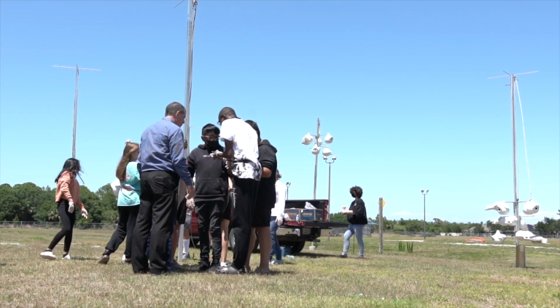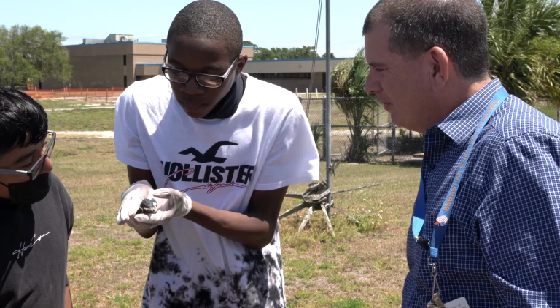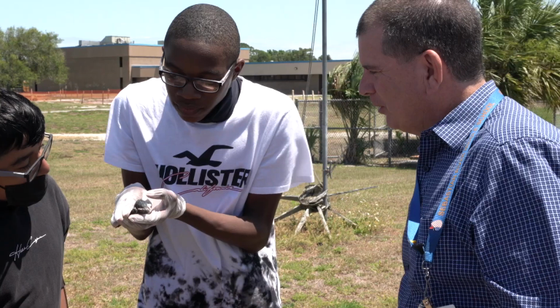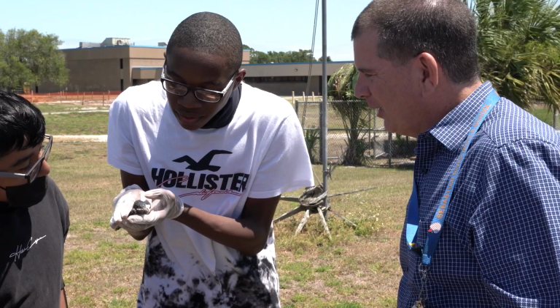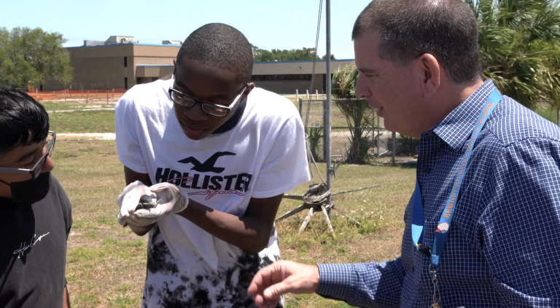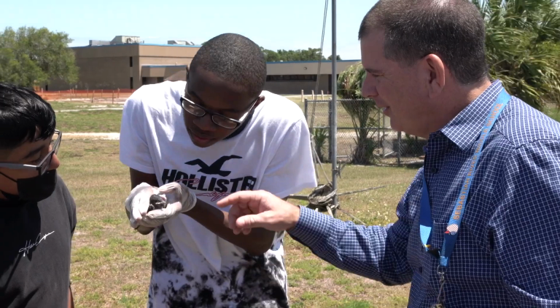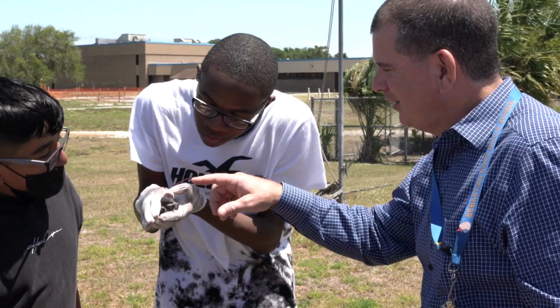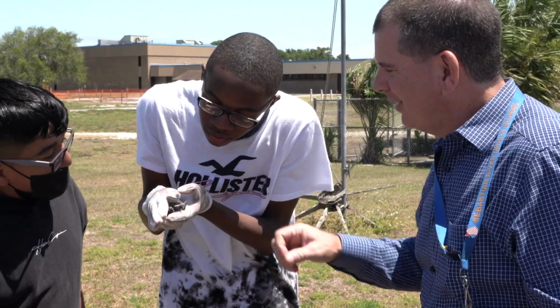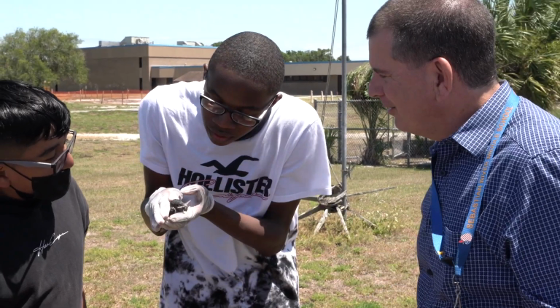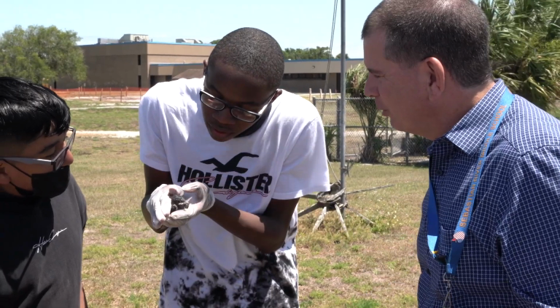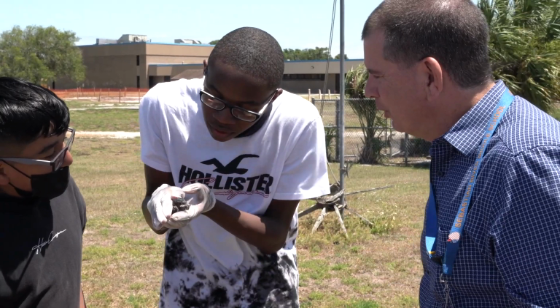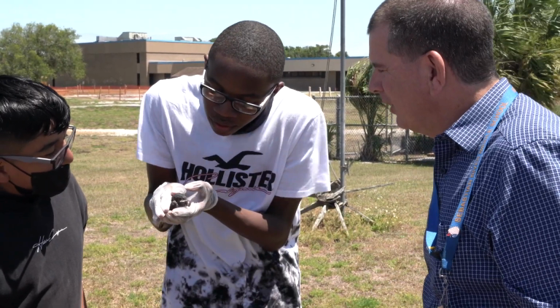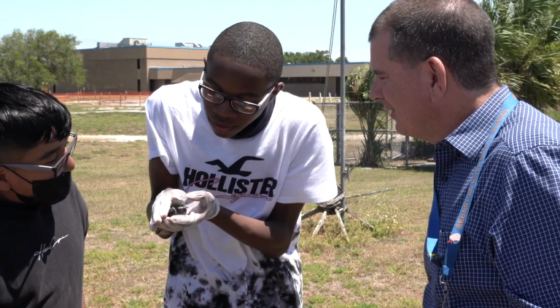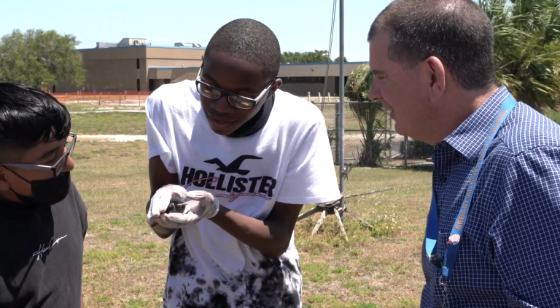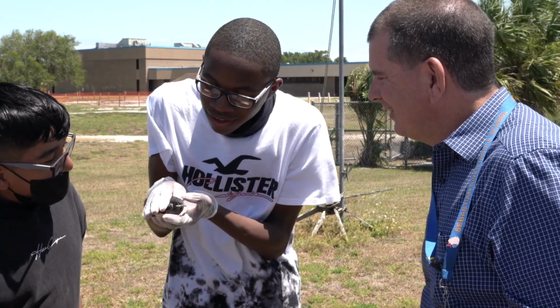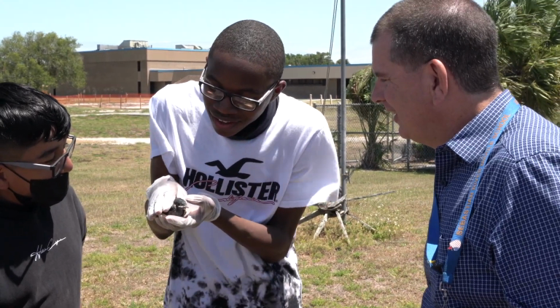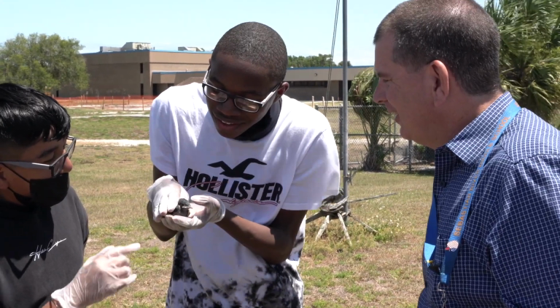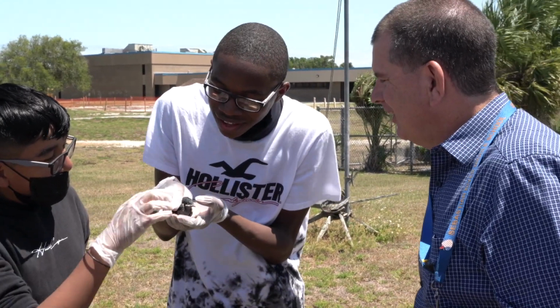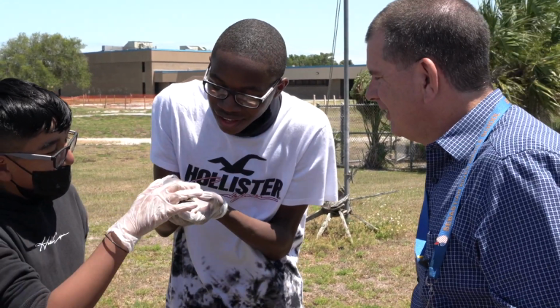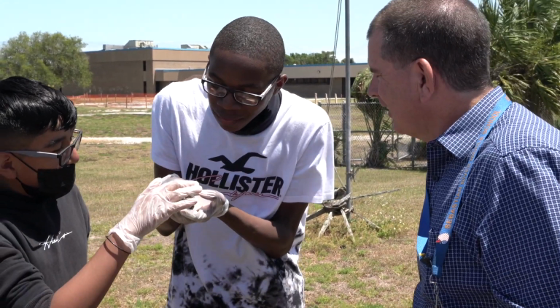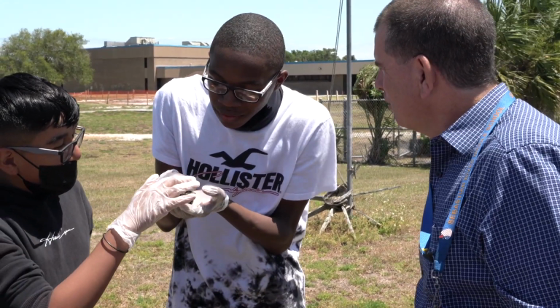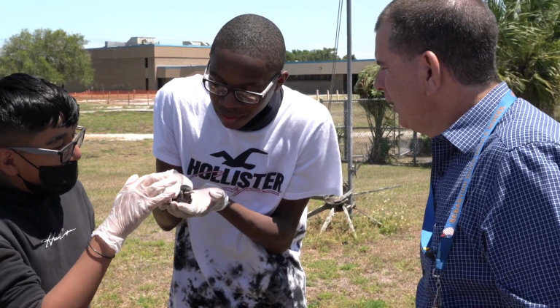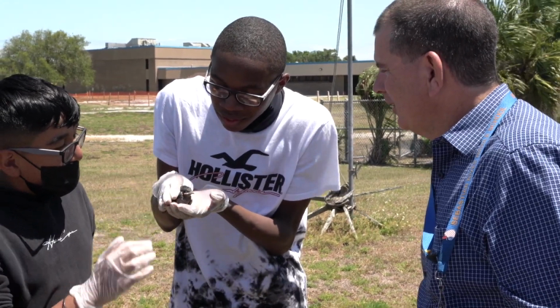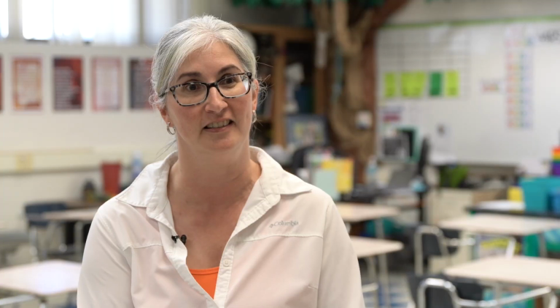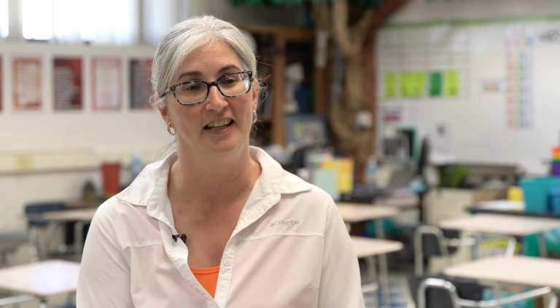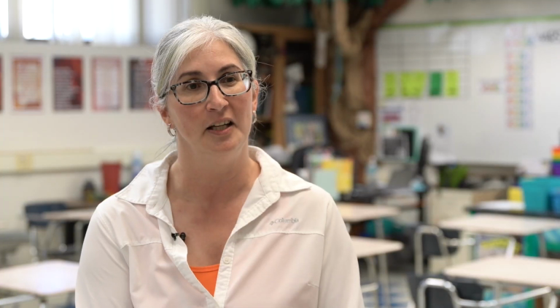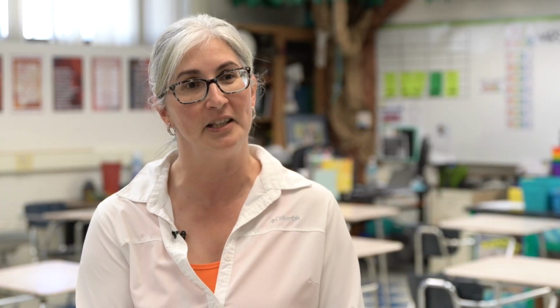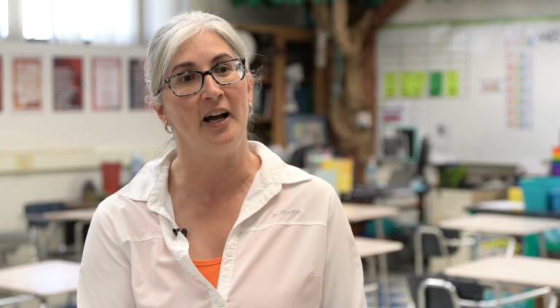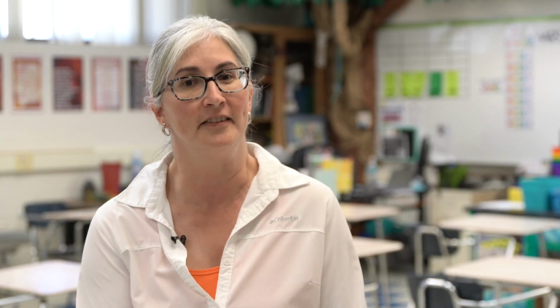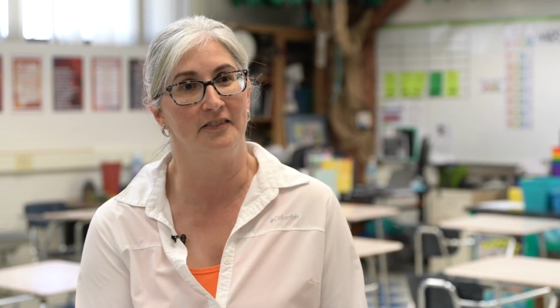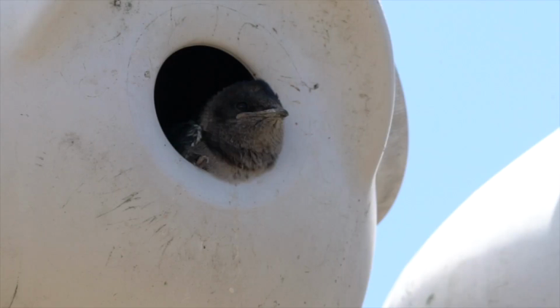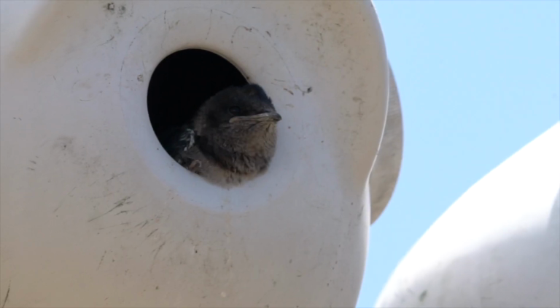Hopefully the kids will take away just having that connection with nature and being a positive impact.